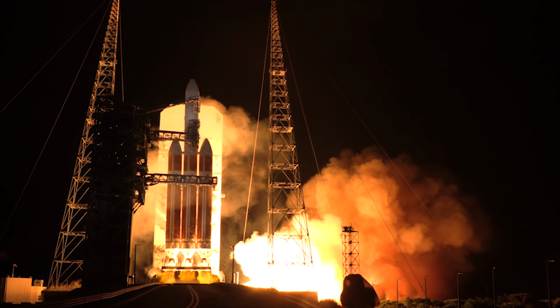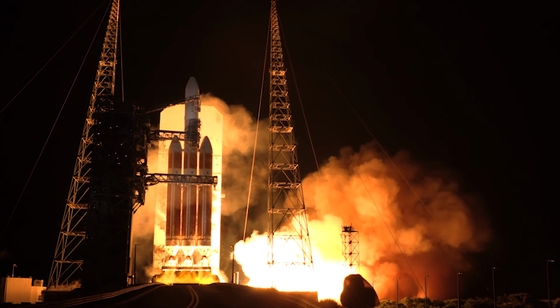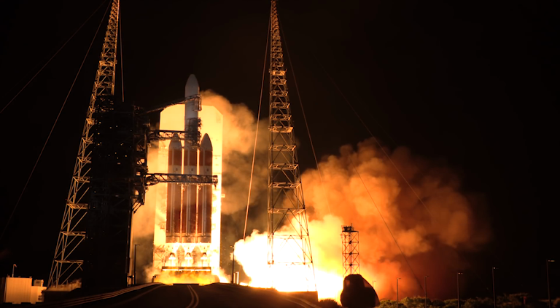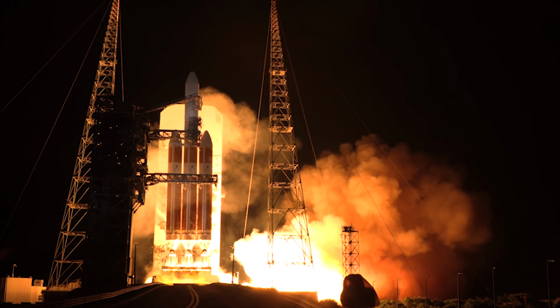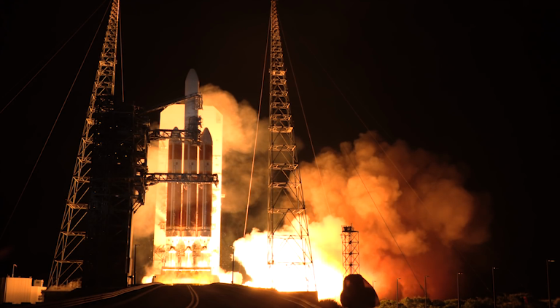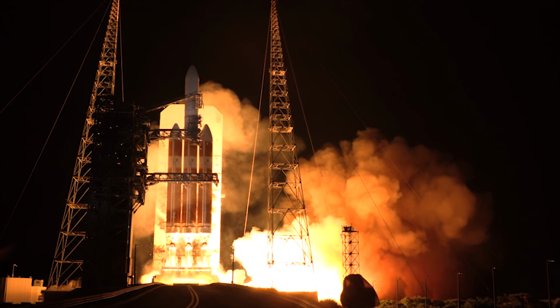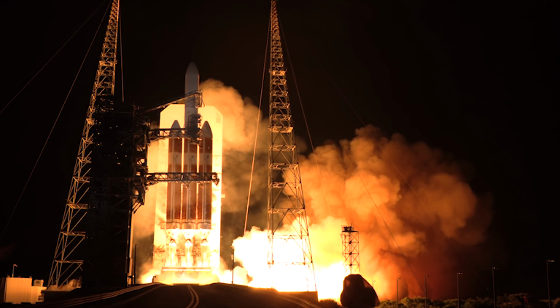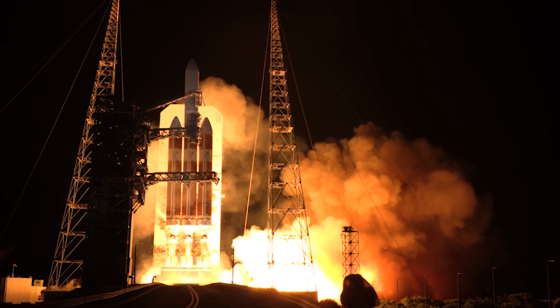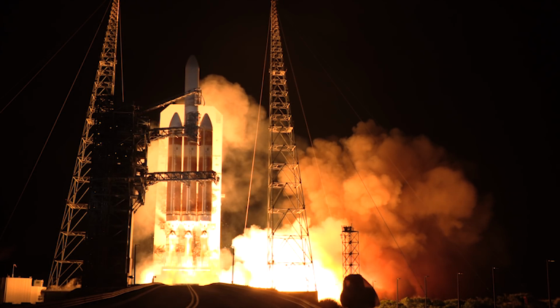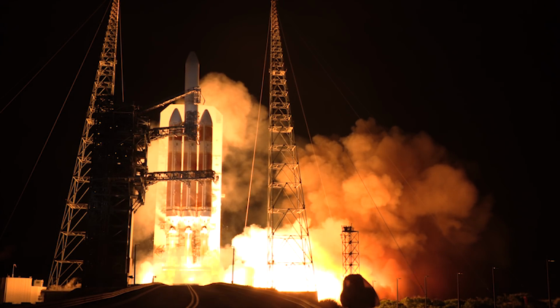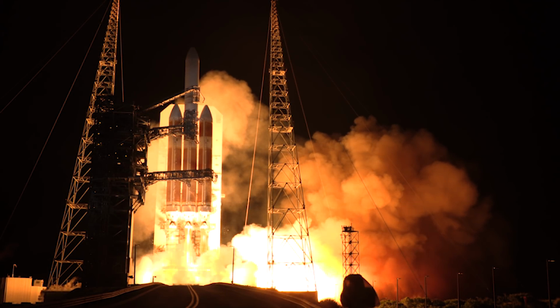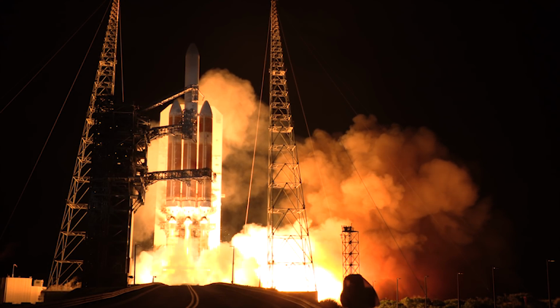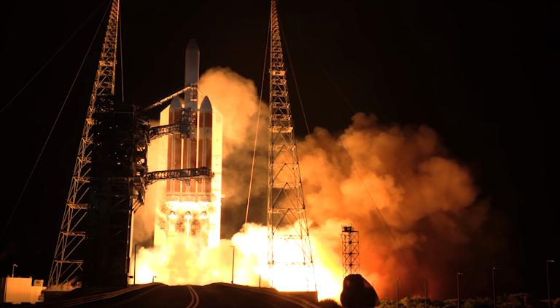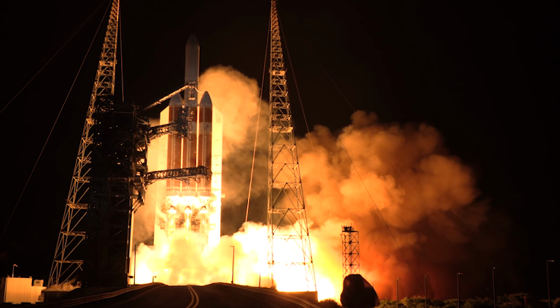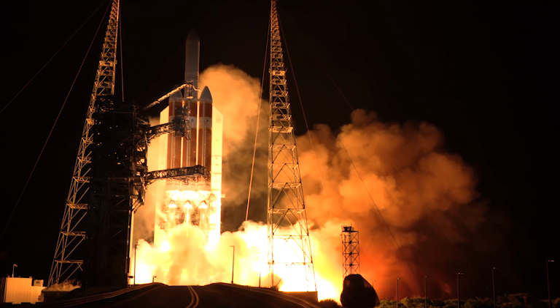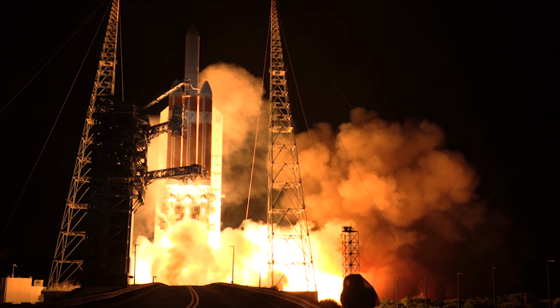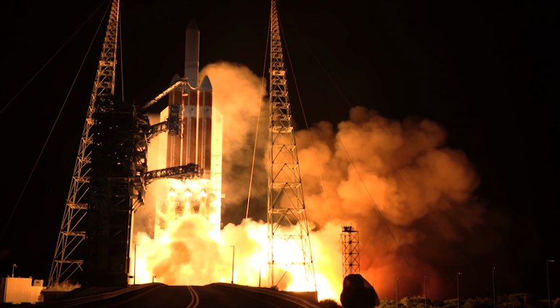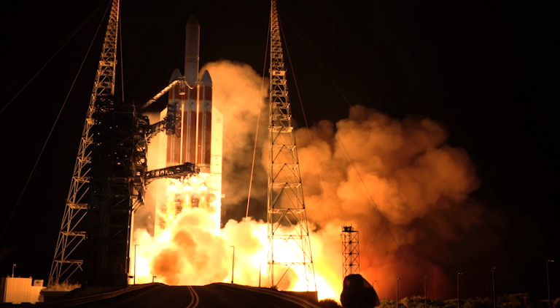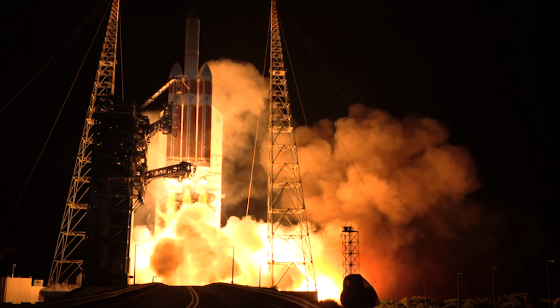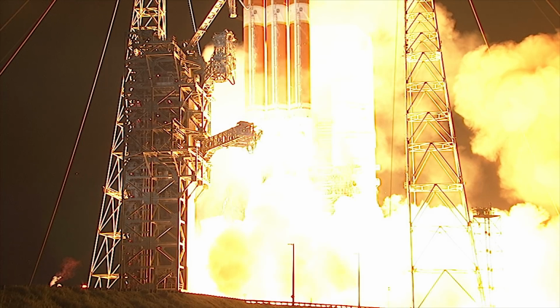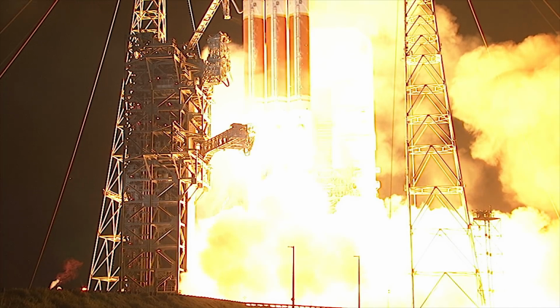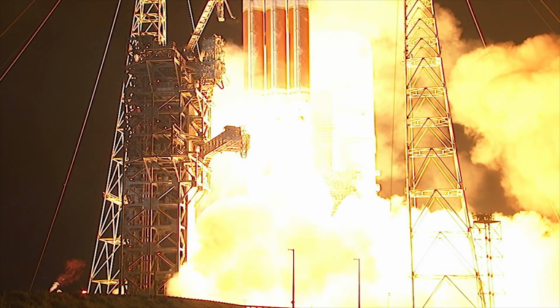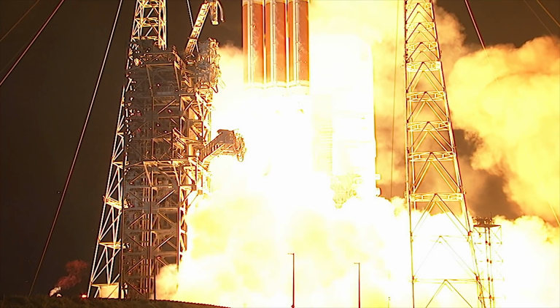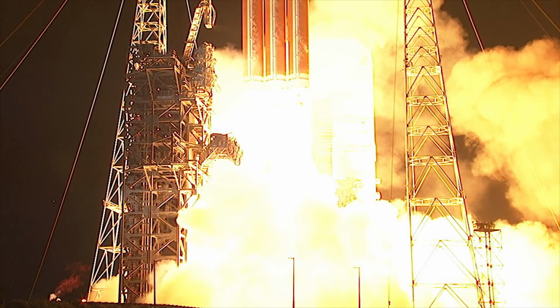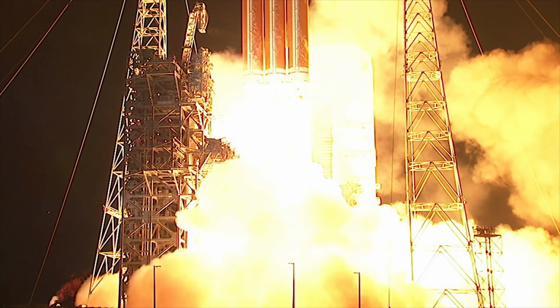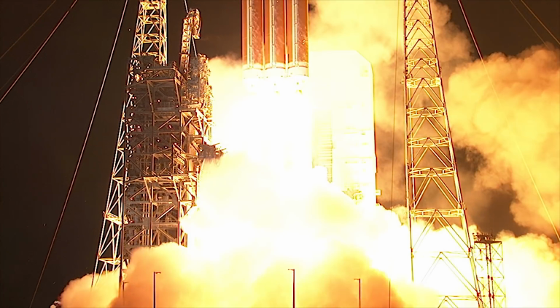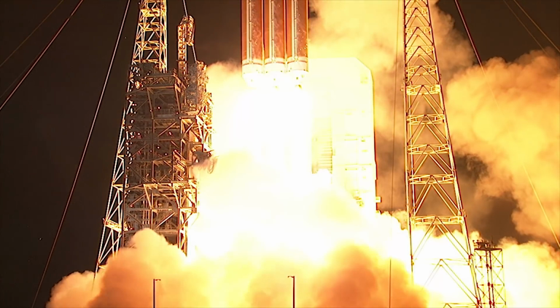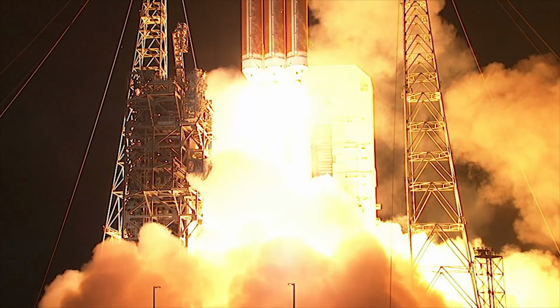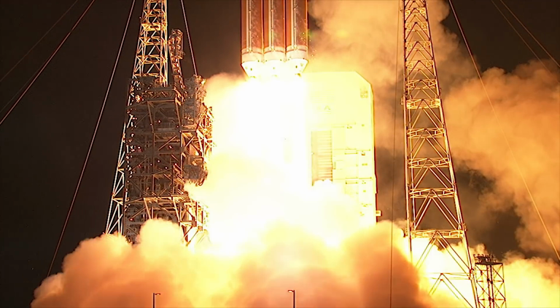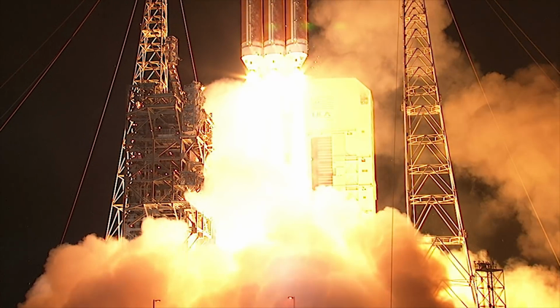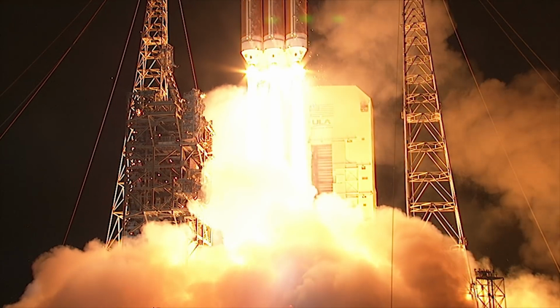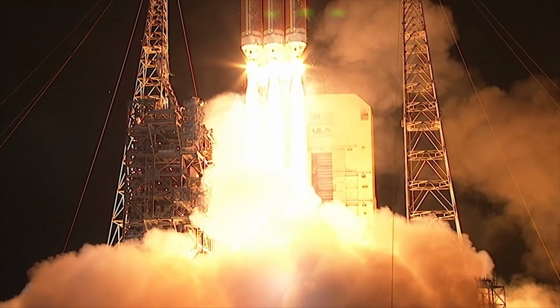Liftoff of the mighty Delta IV Heavy rocket with NASA's Parker Solar Probe.